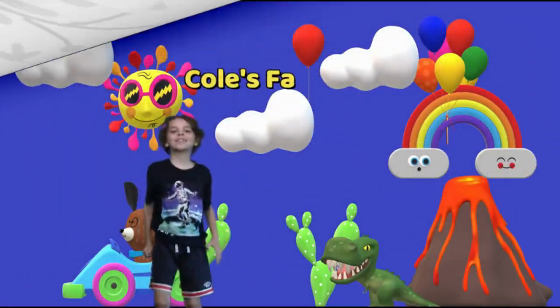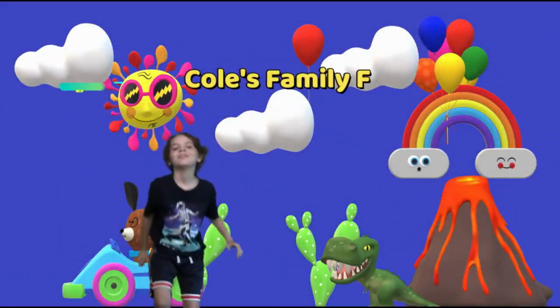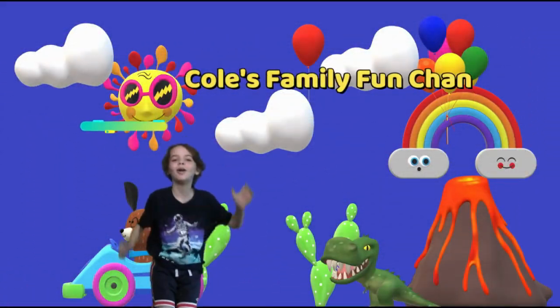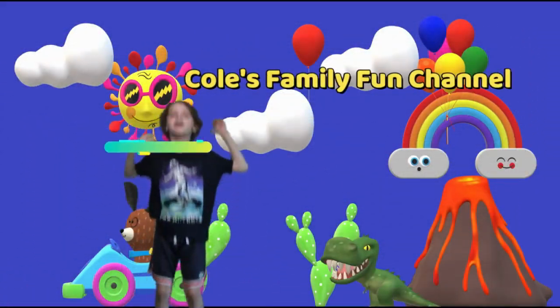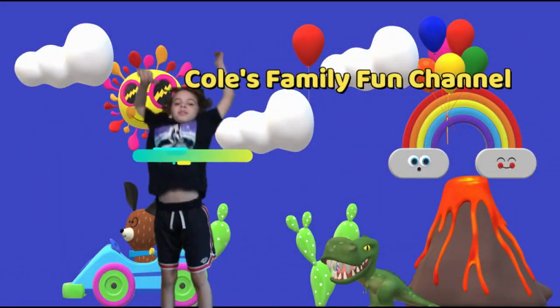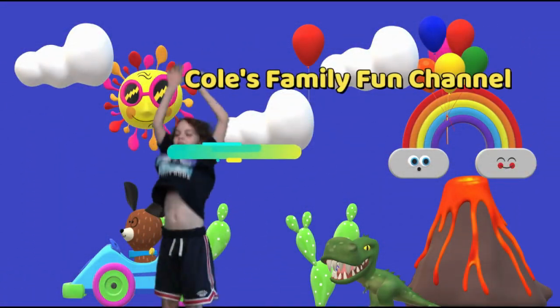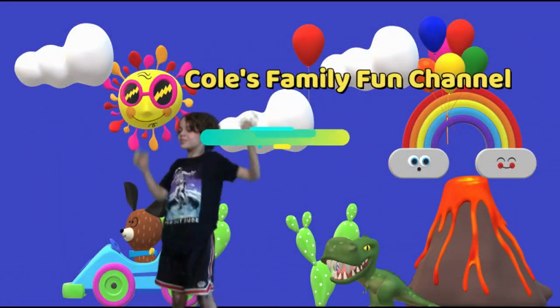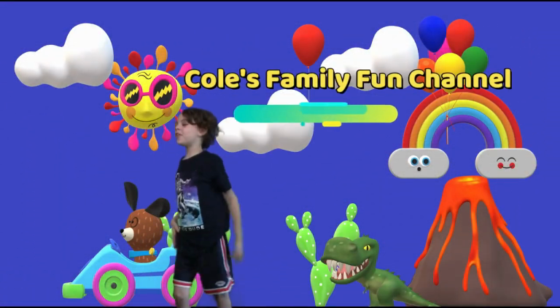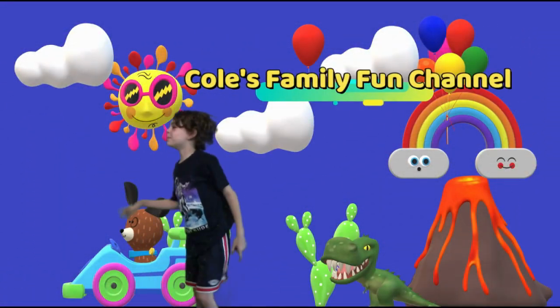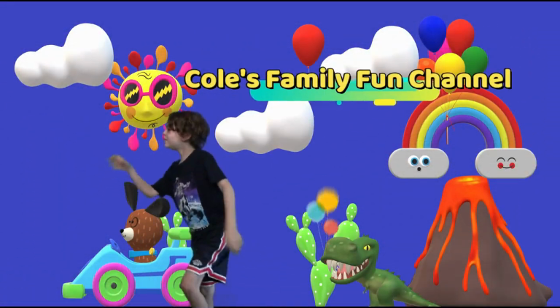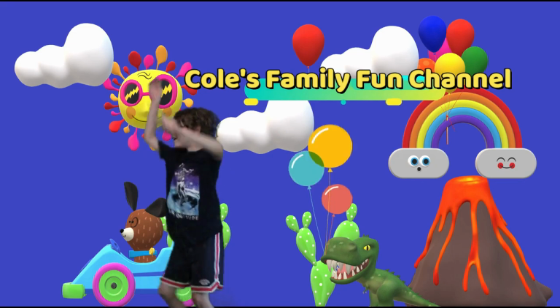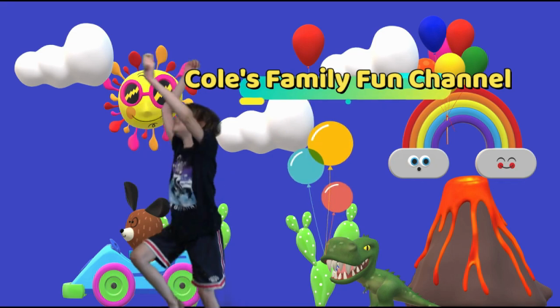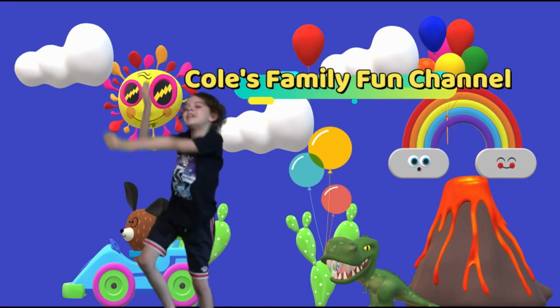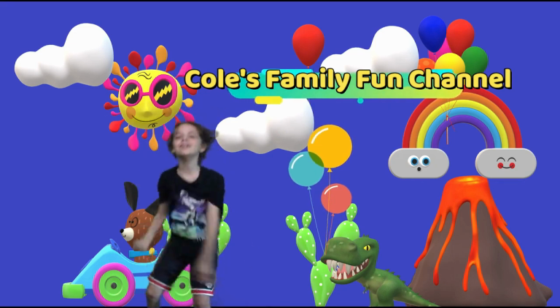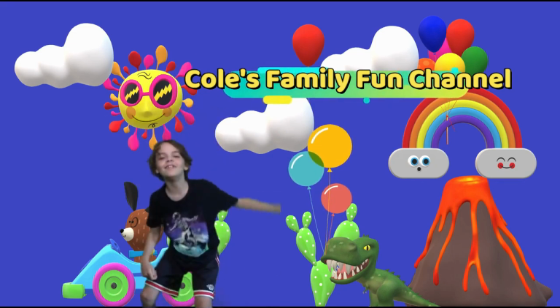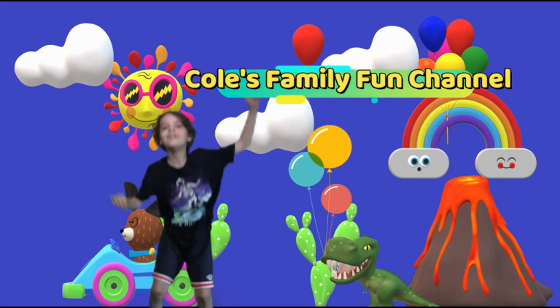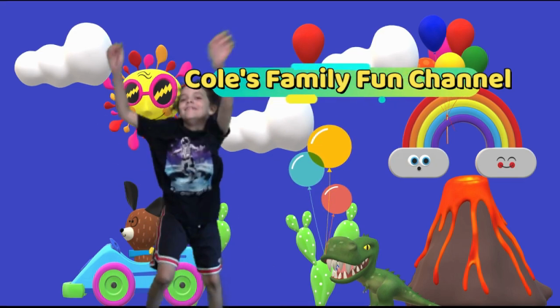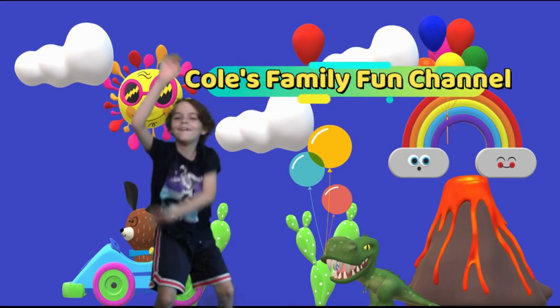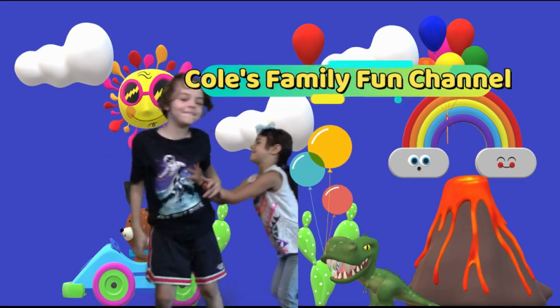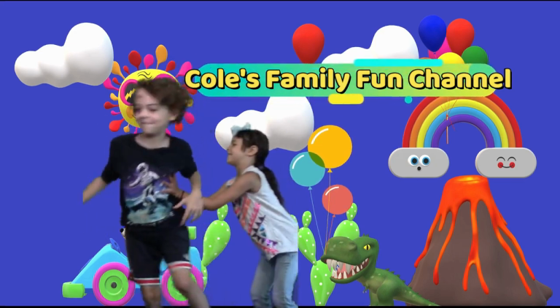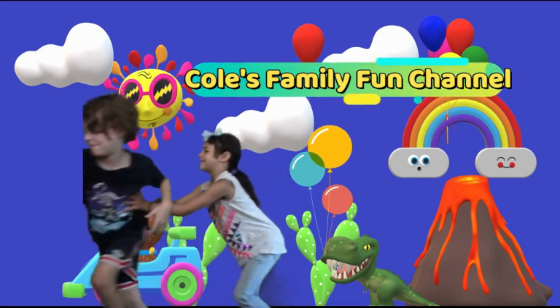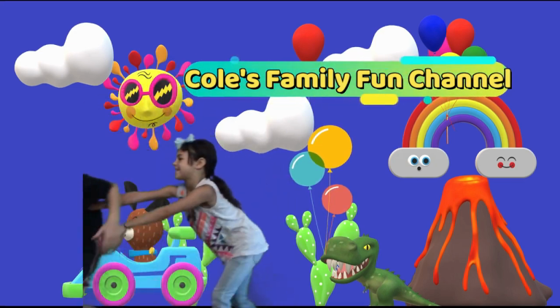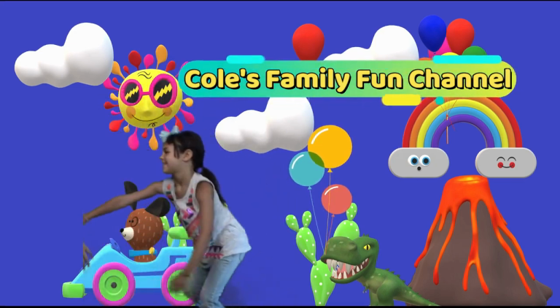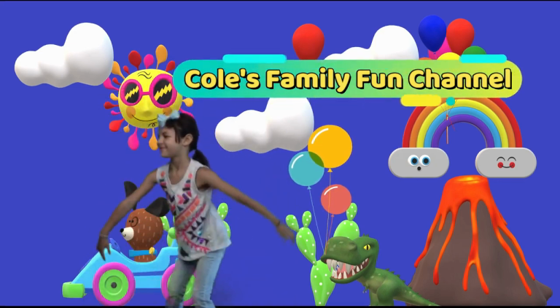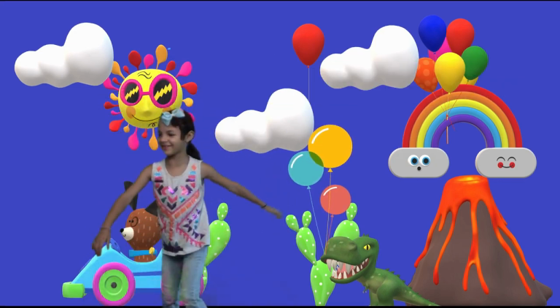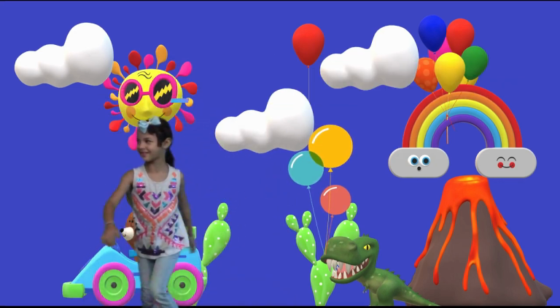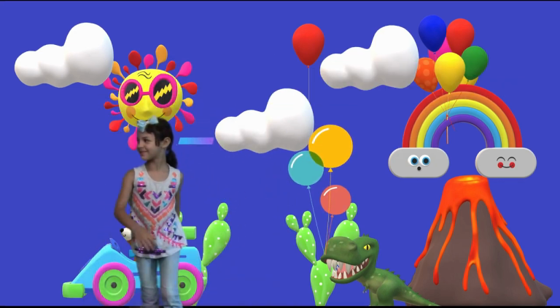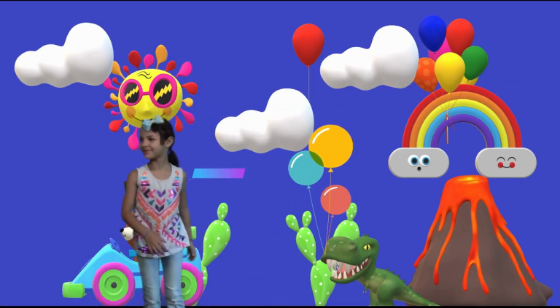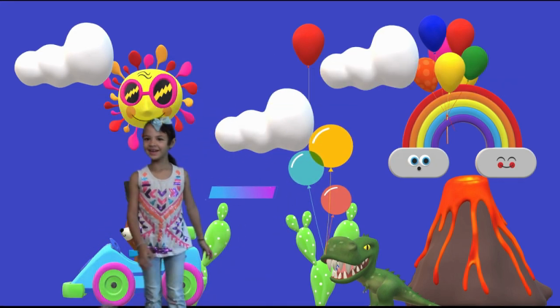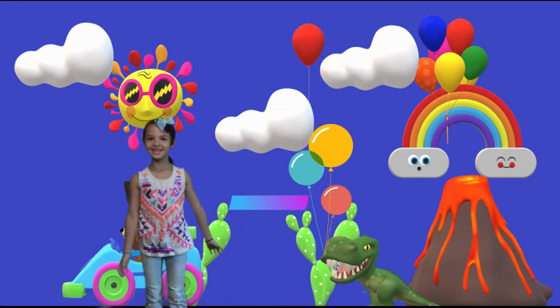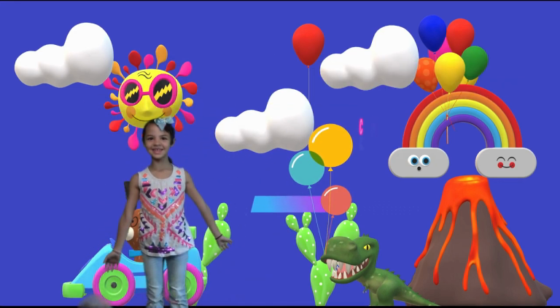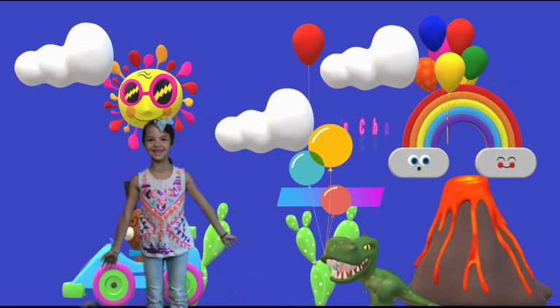Welcome to Kool's Family Fun Channel! And Marcy's channel.